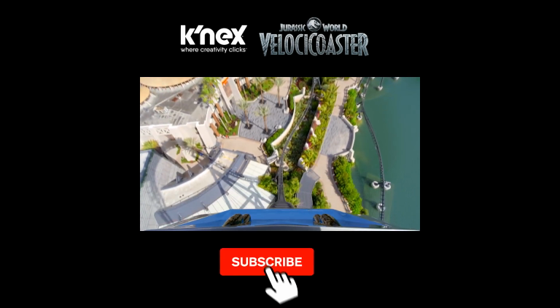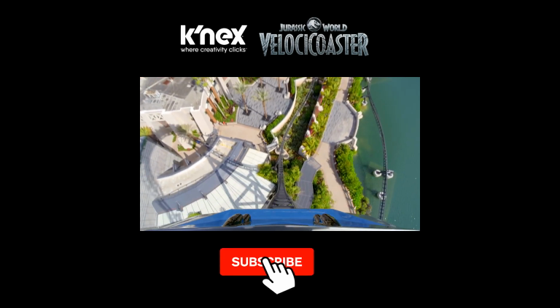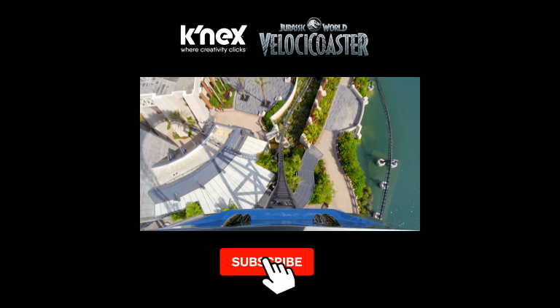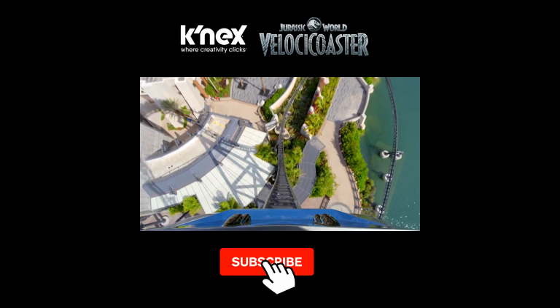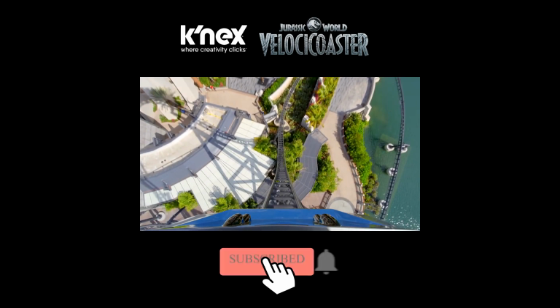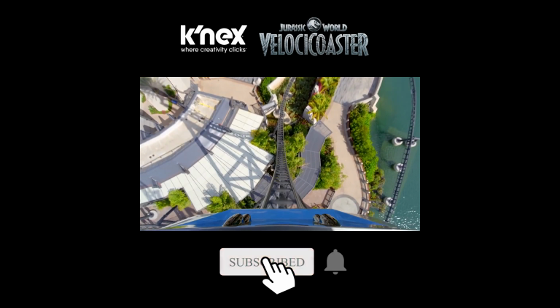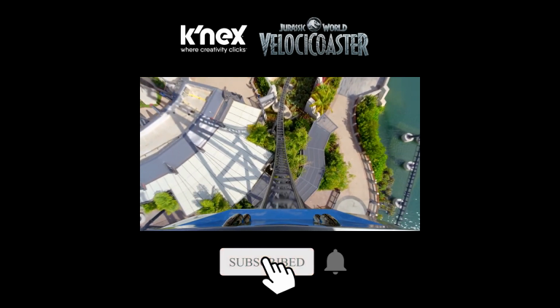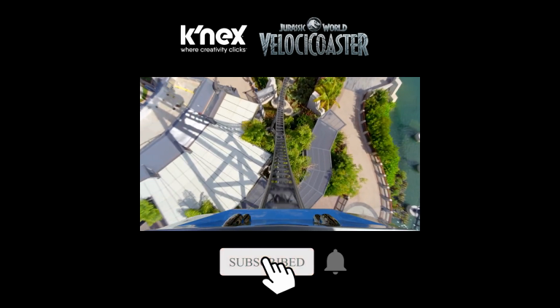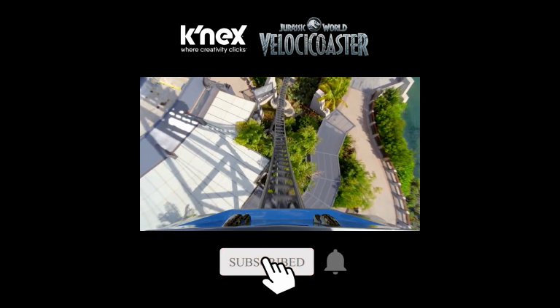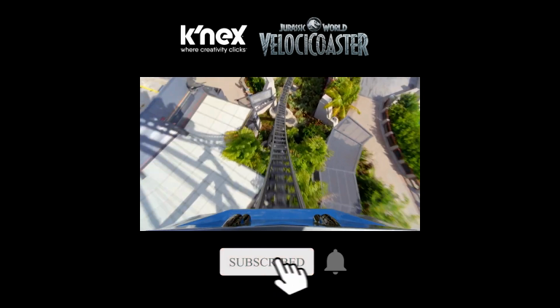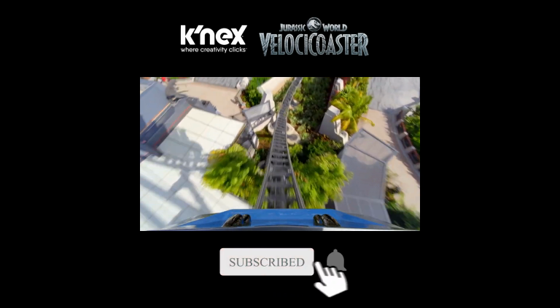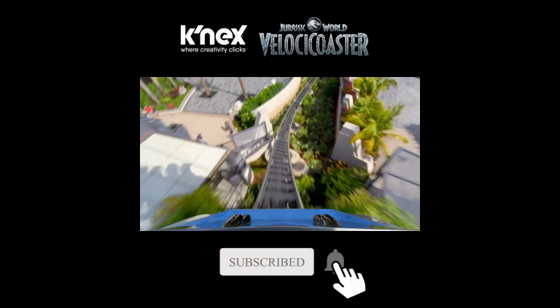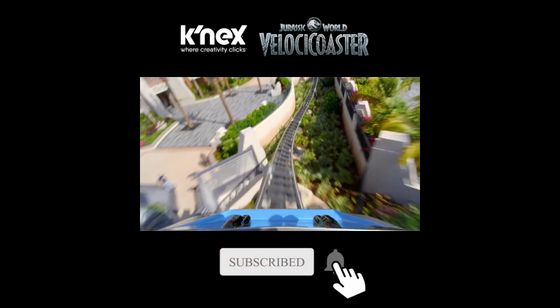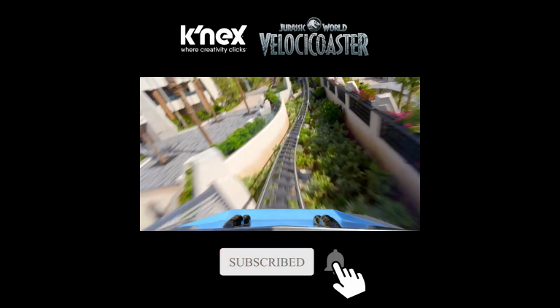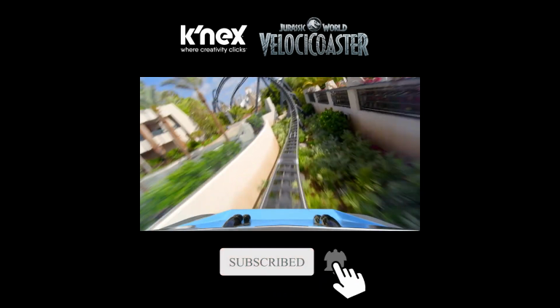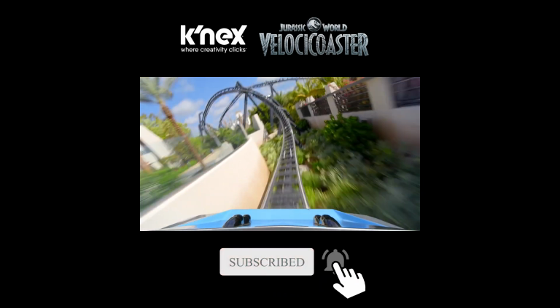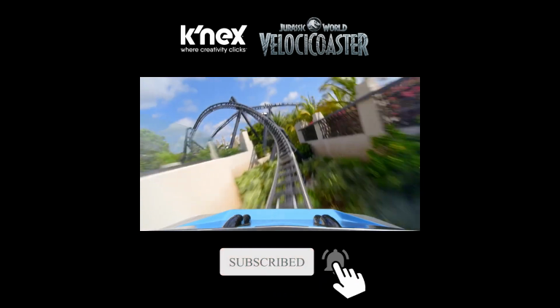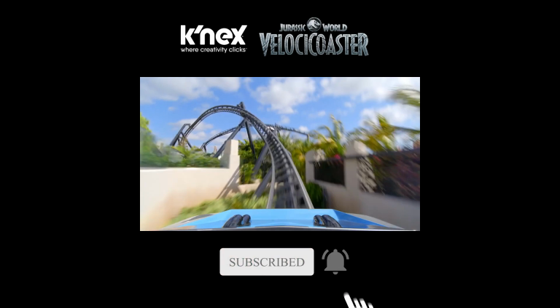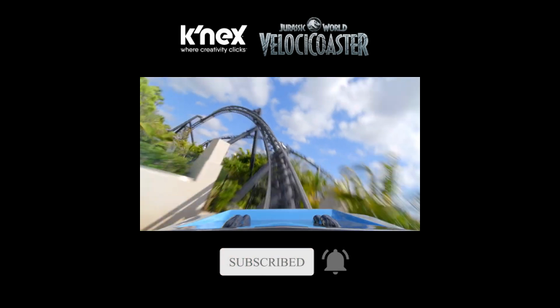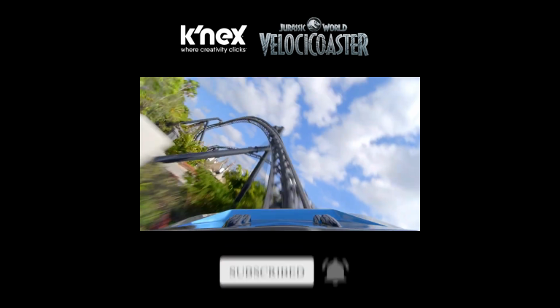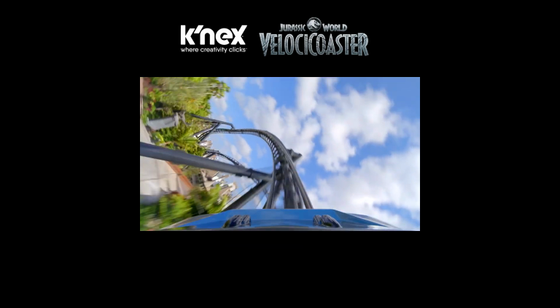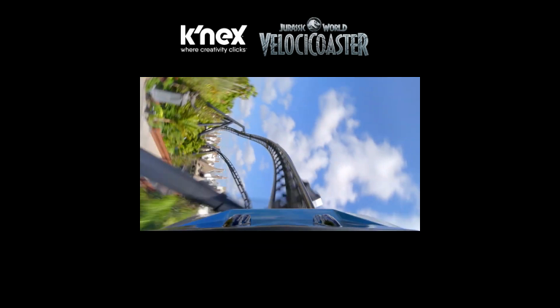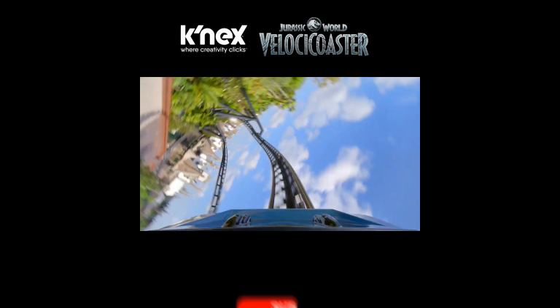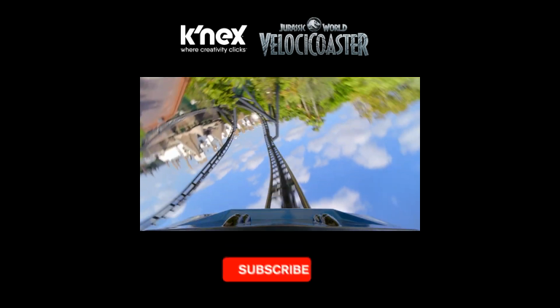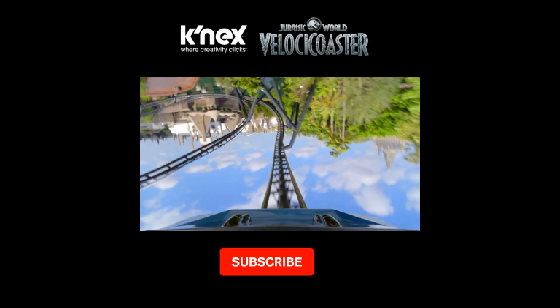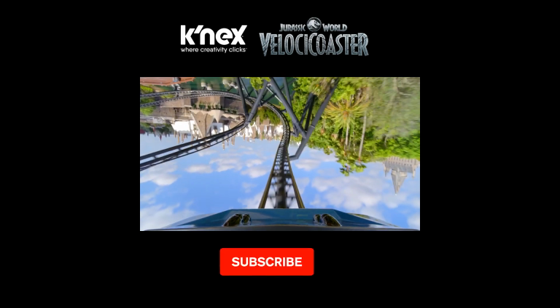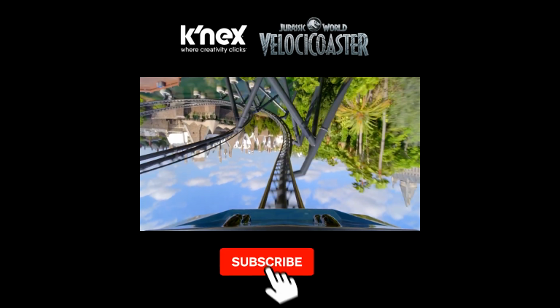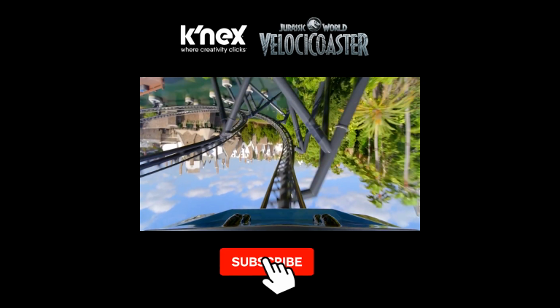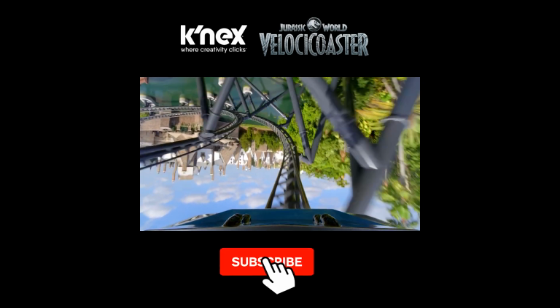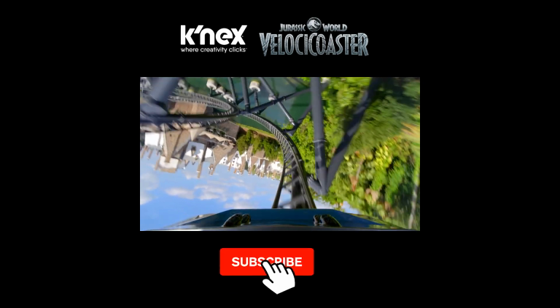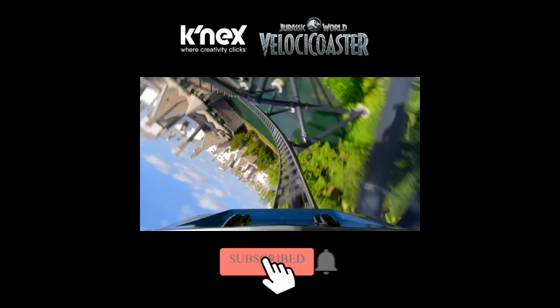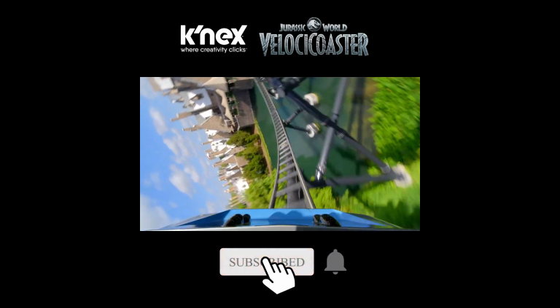Don't forget to like and subscribe for more videos, as I will keep them coming on this channel. Thank you guys — I'll see you next time on the Coaster Crafter channel. Peace!